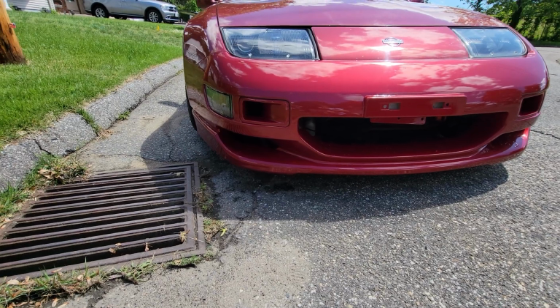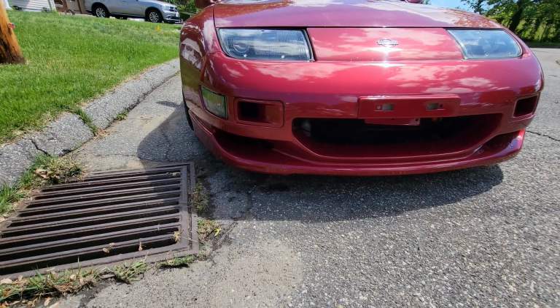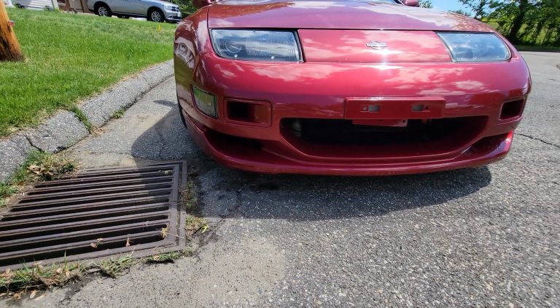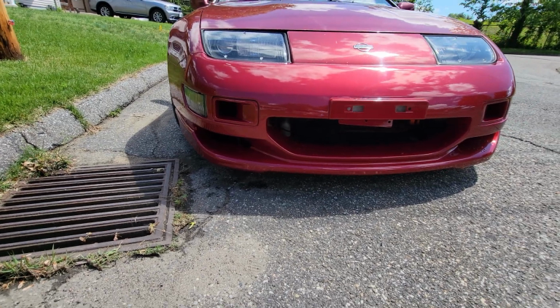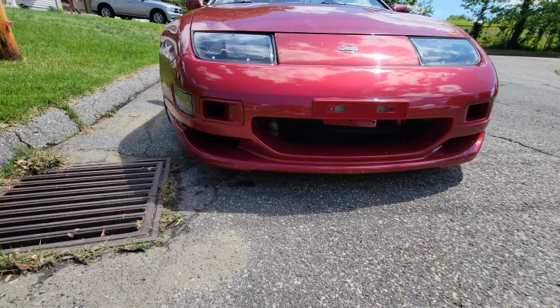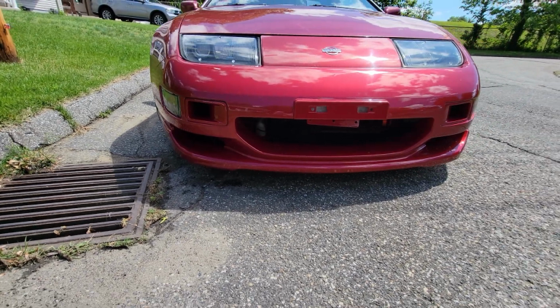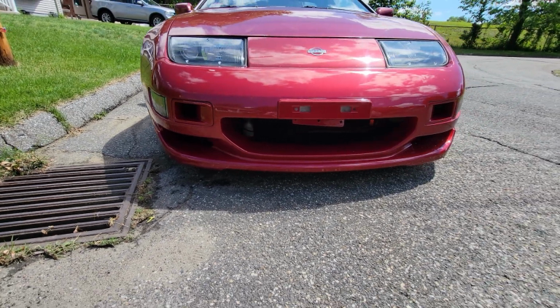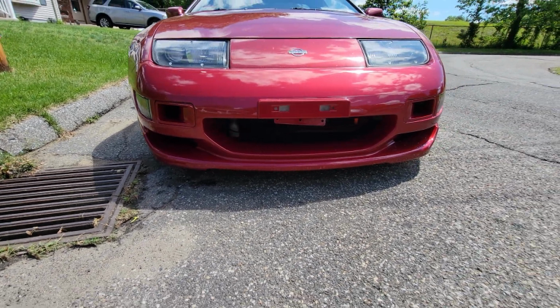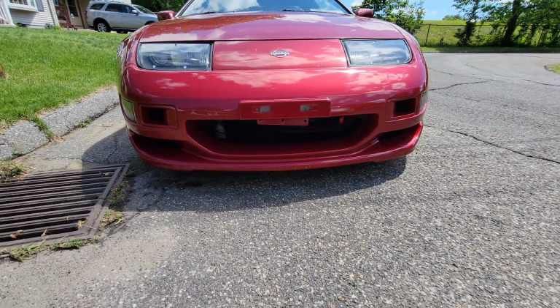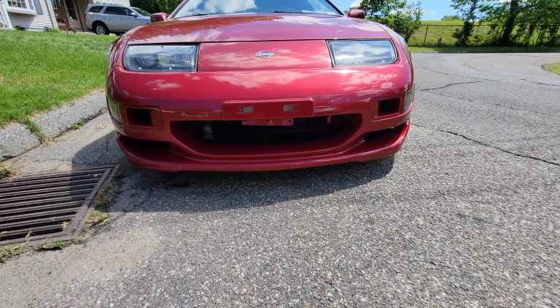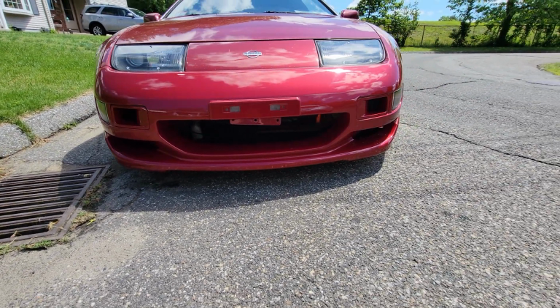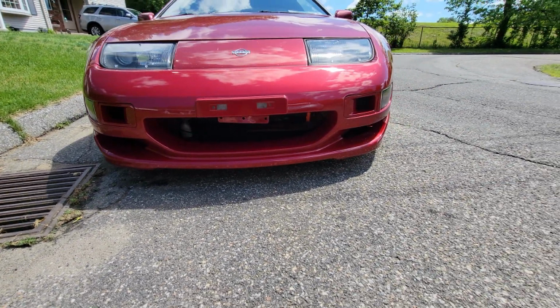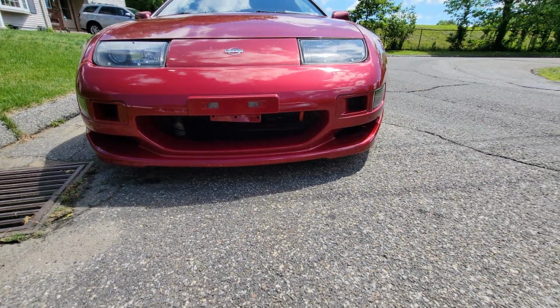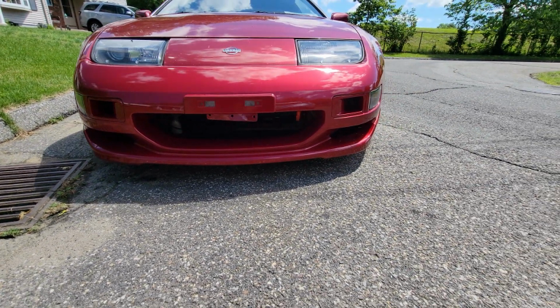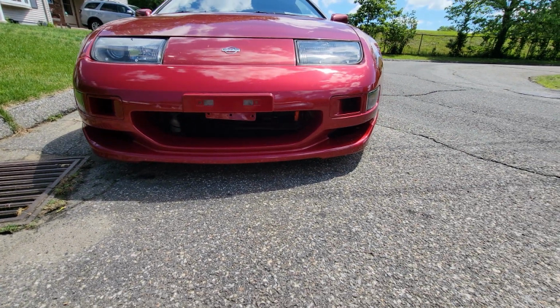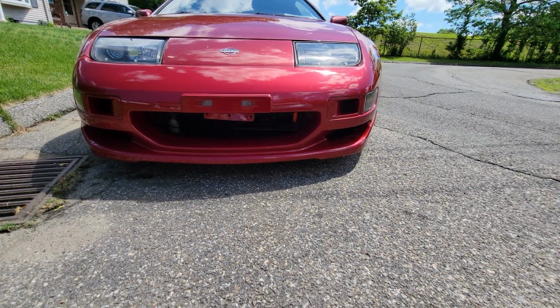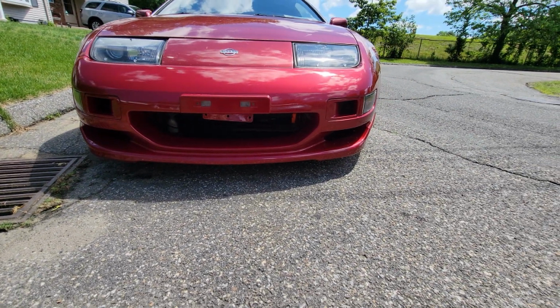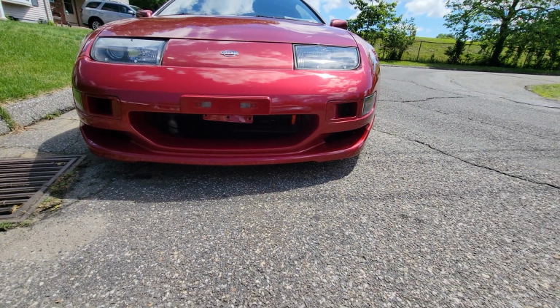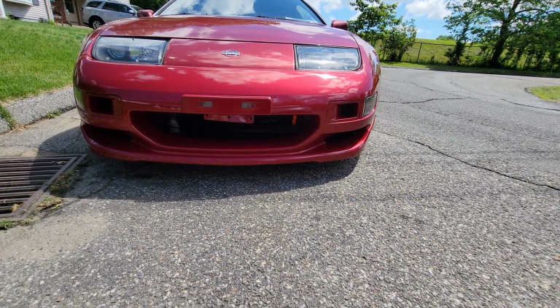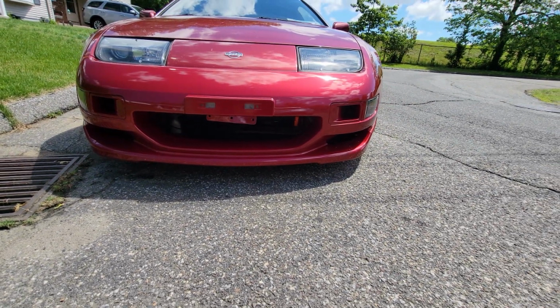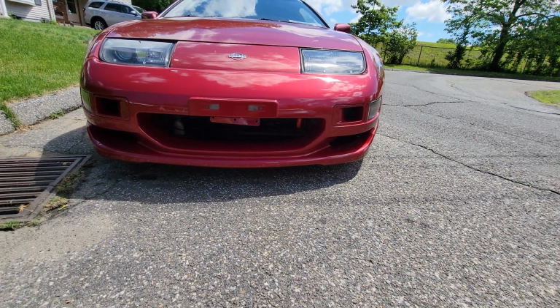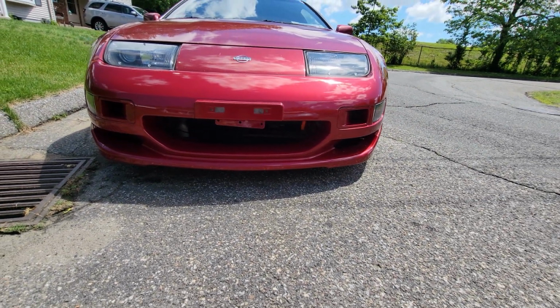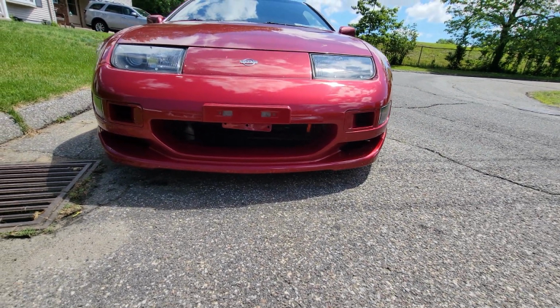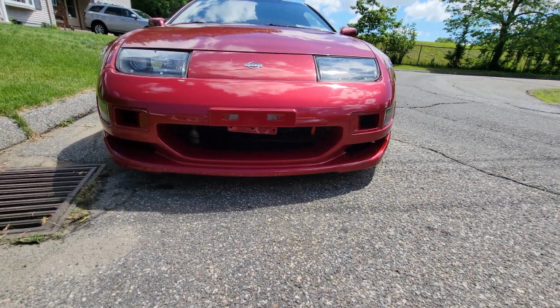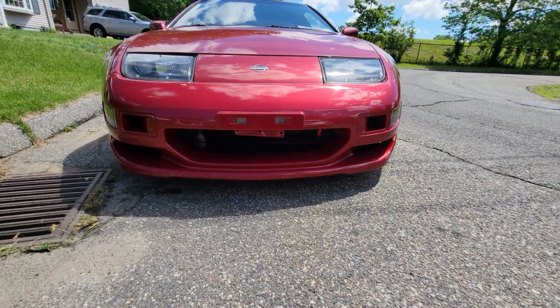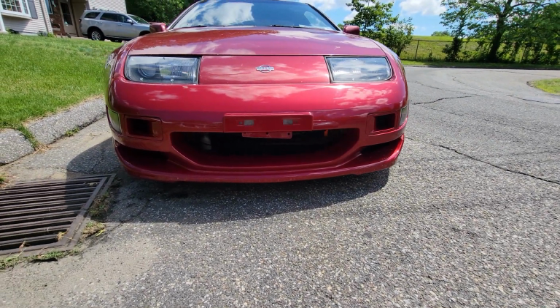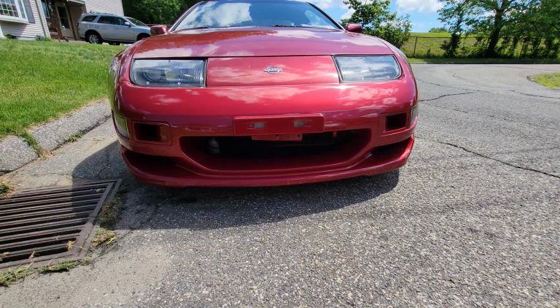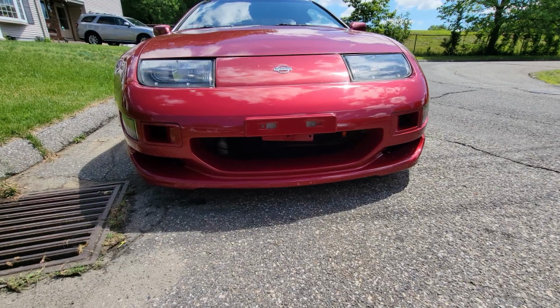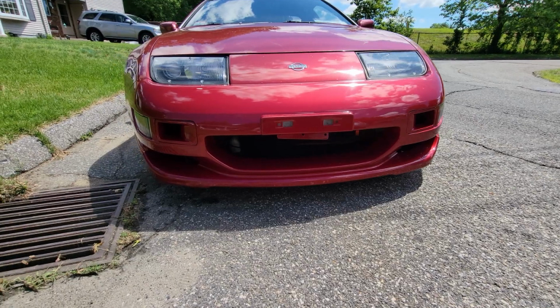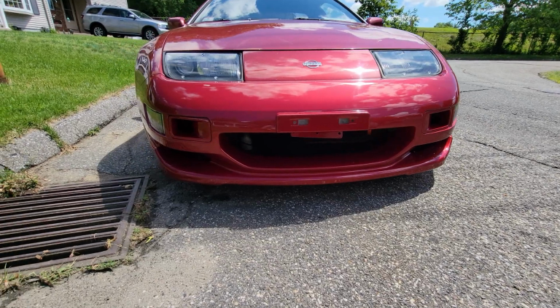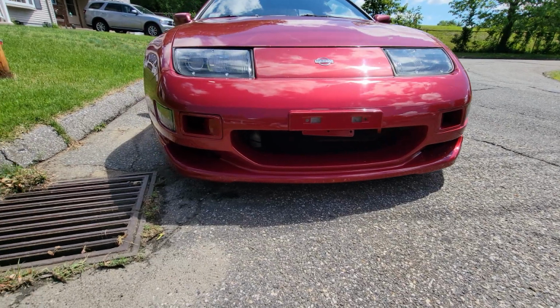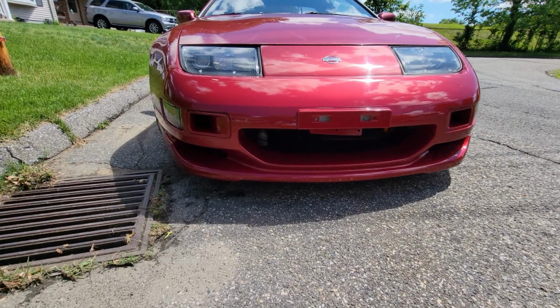They're perfect. It makes the bumper look so much better — it's so simple, it's crazy.